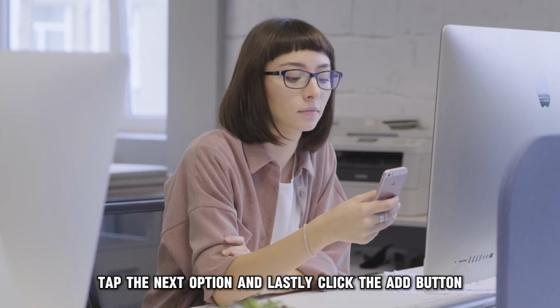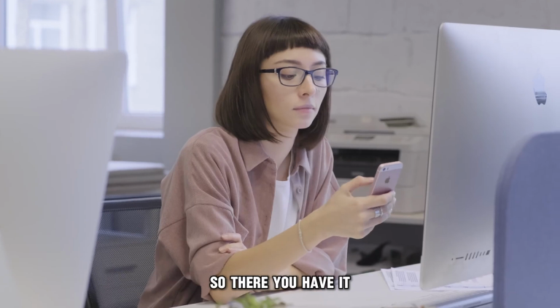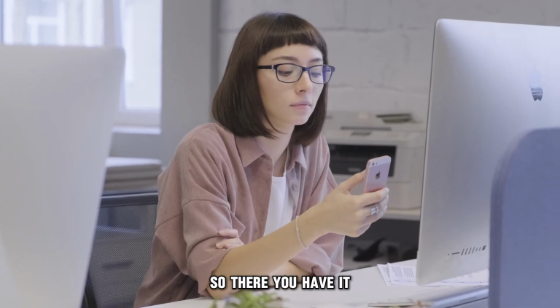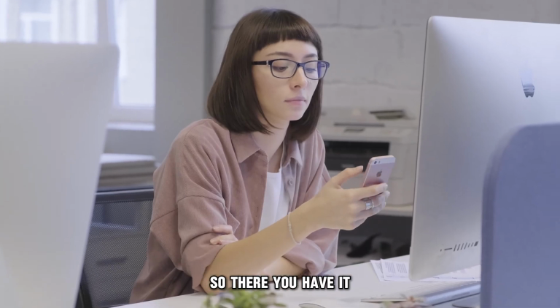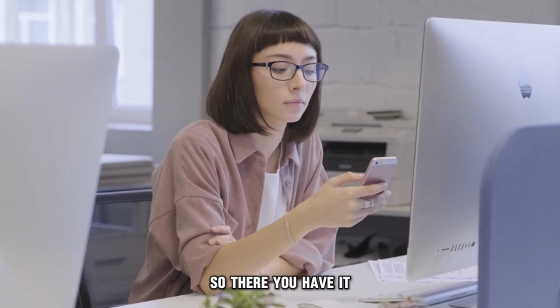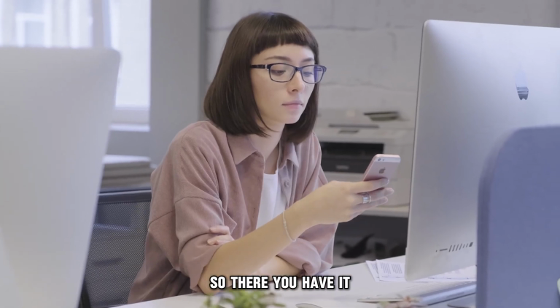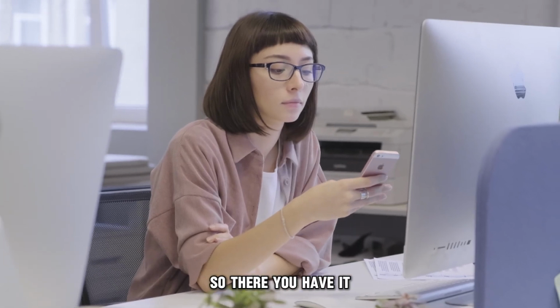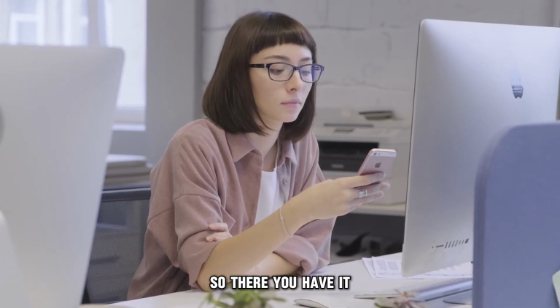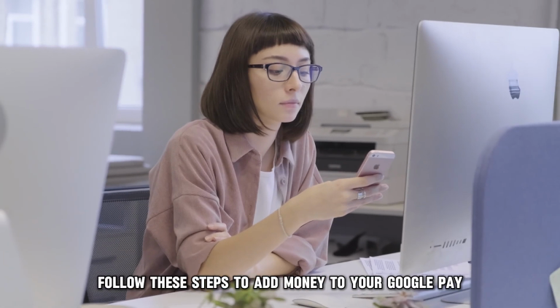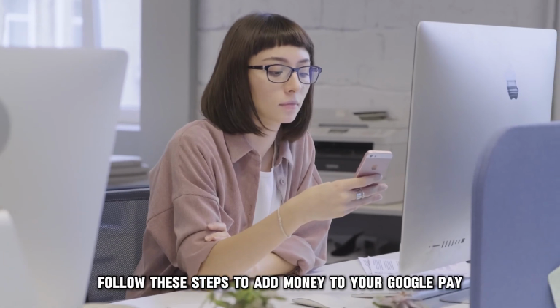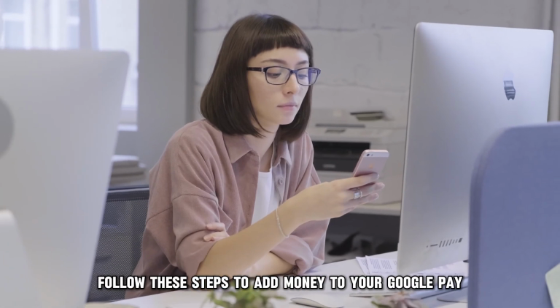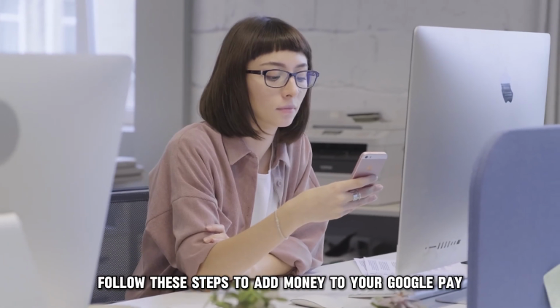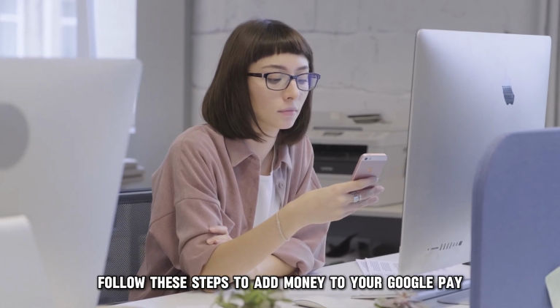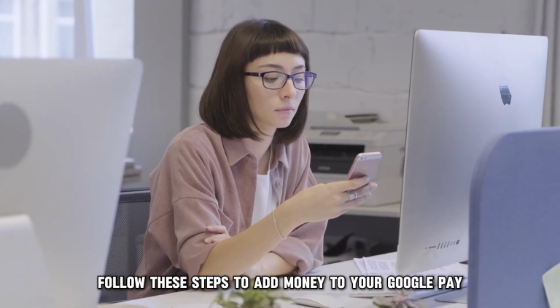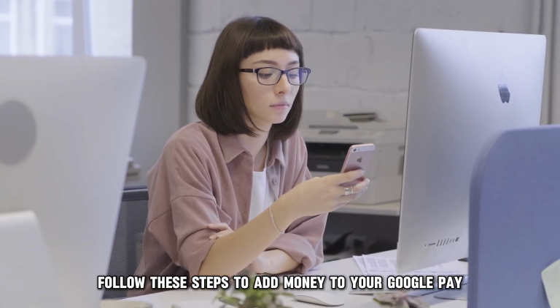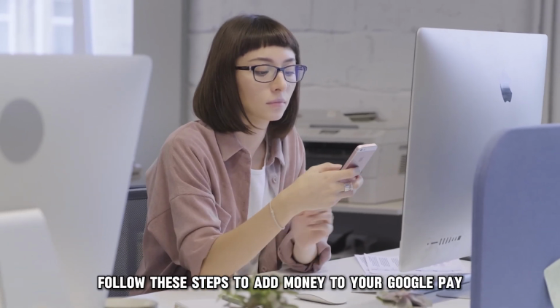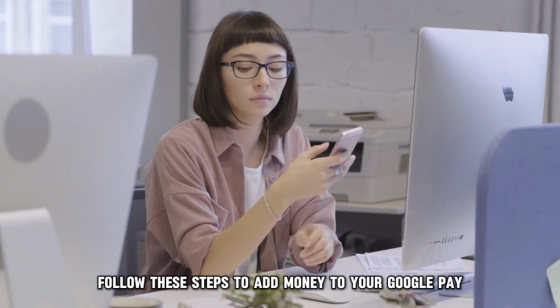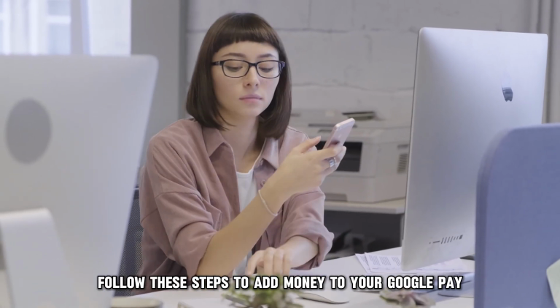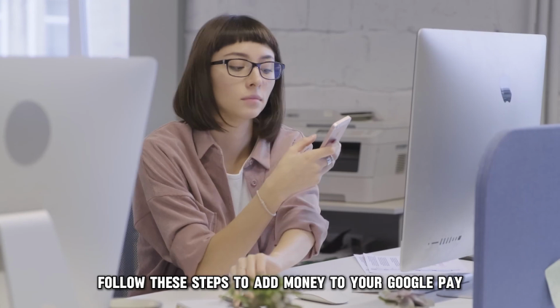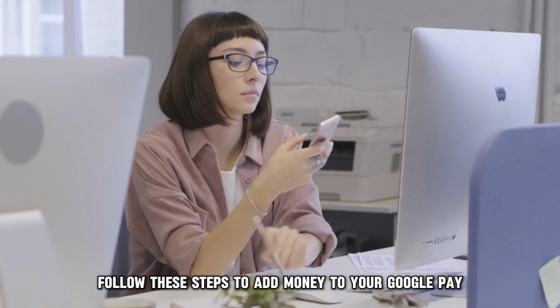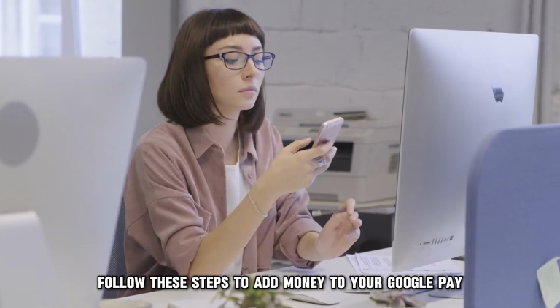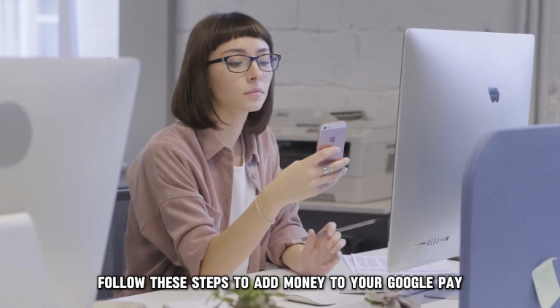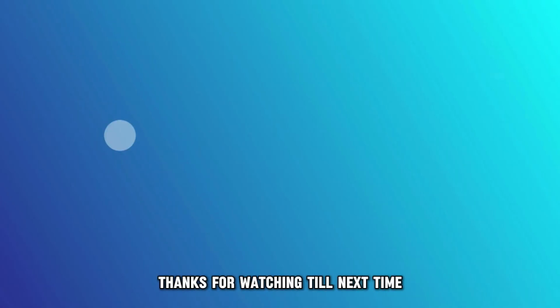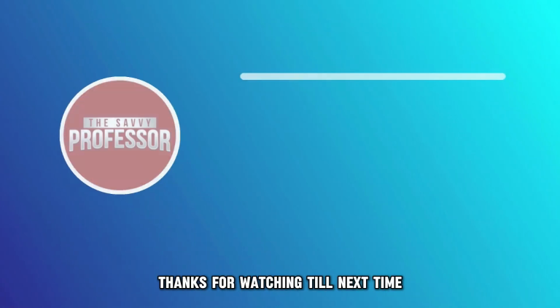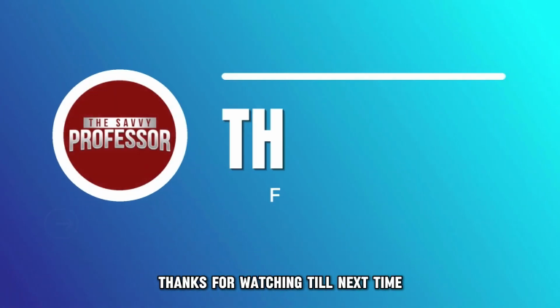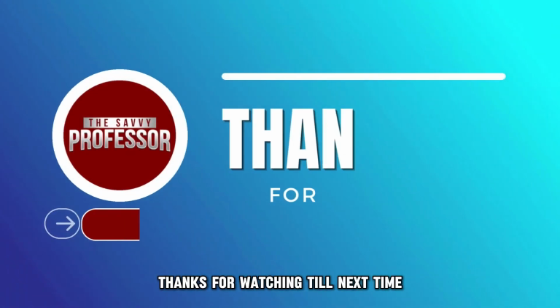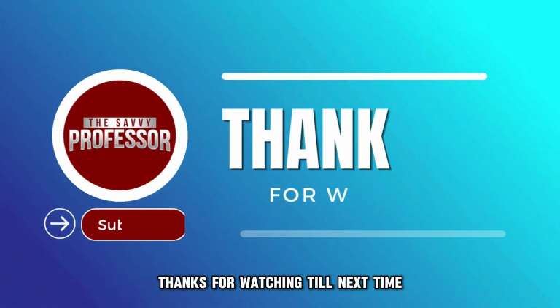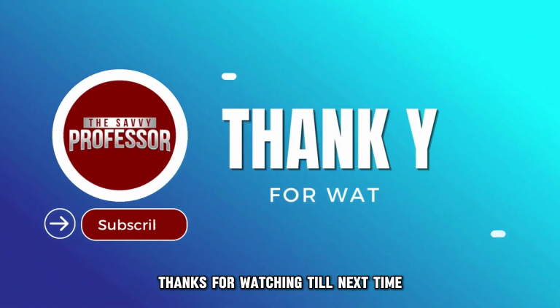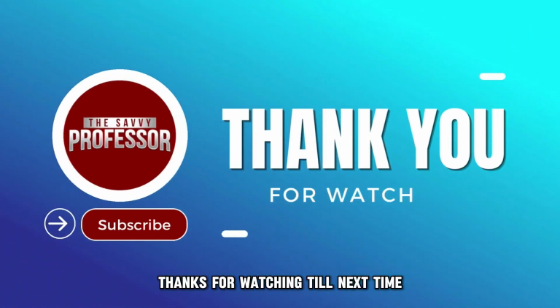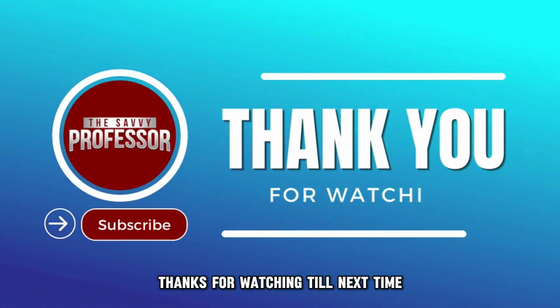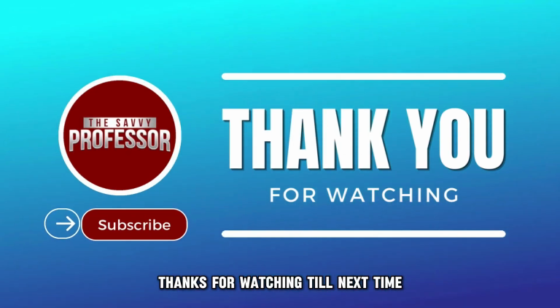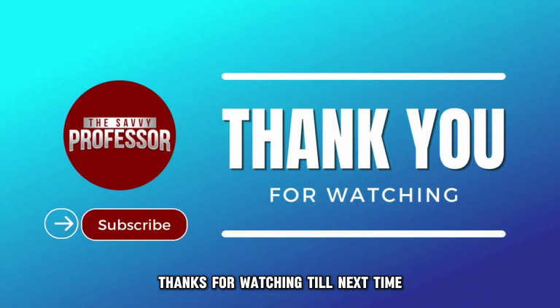So, there you have it. Follow these steps to add money to your Google Pay. Thanks for watching. Till next time.